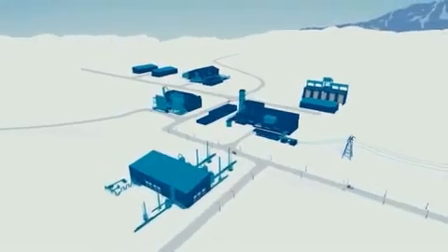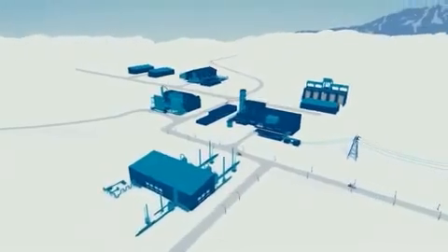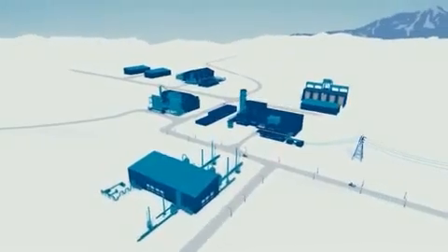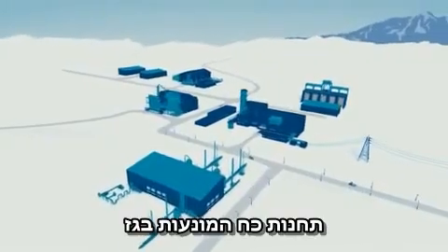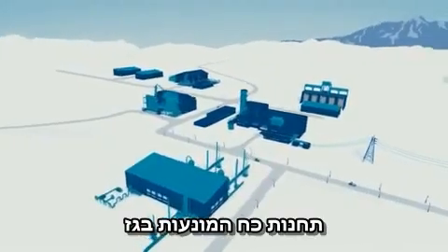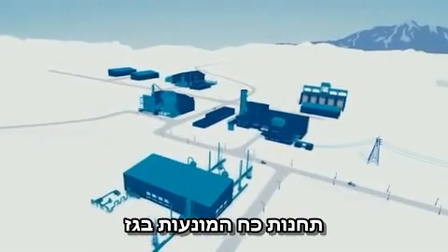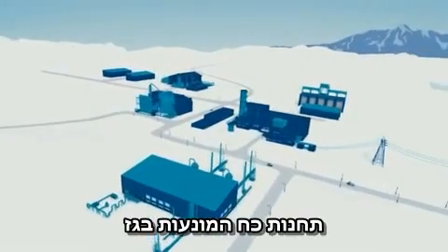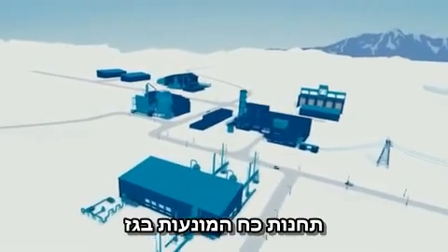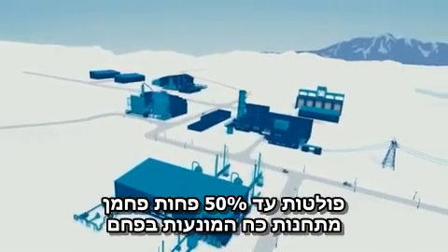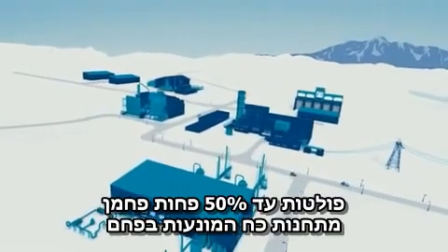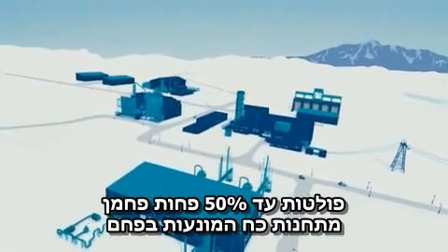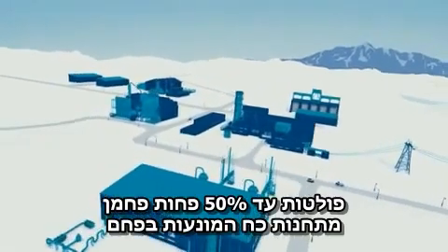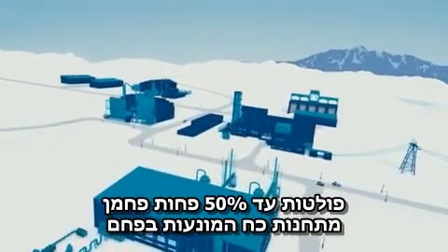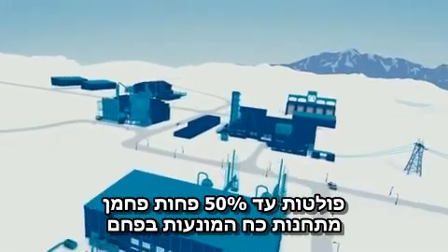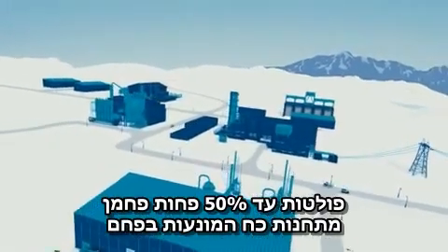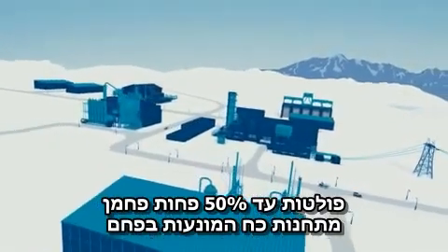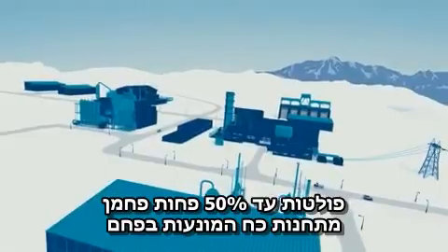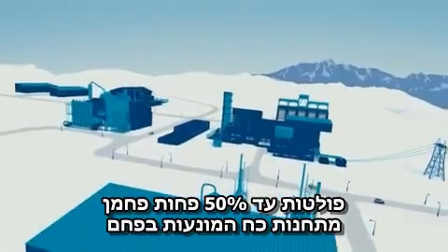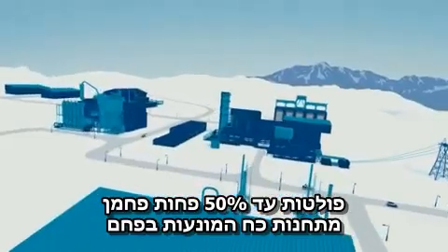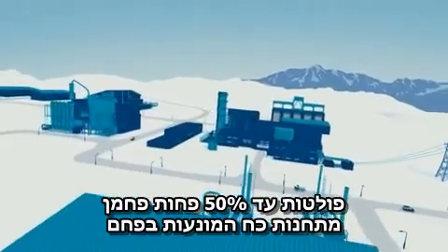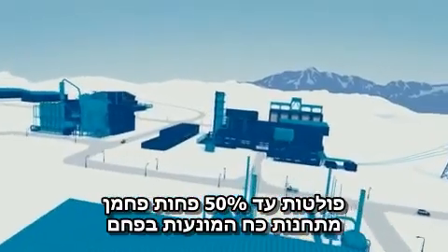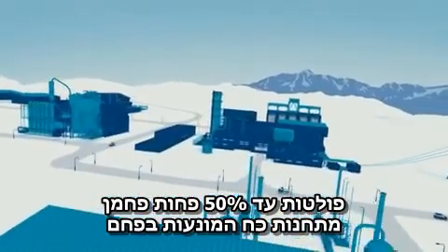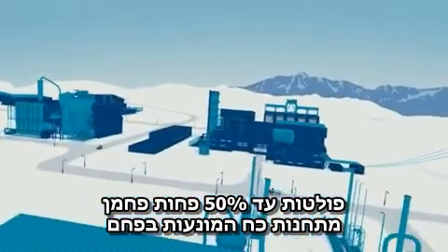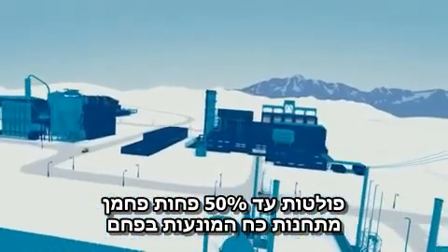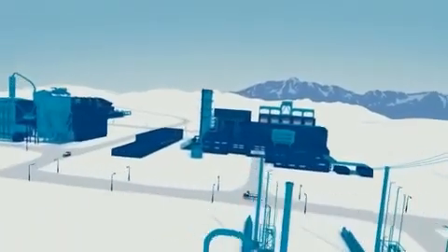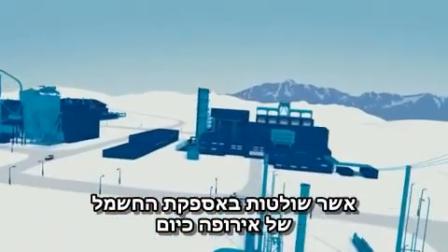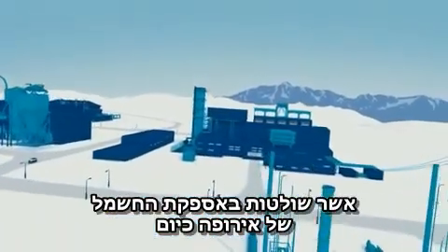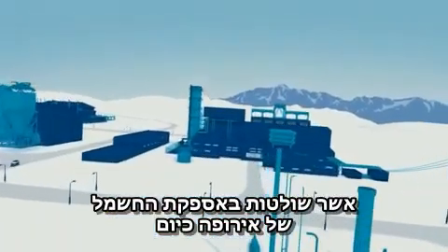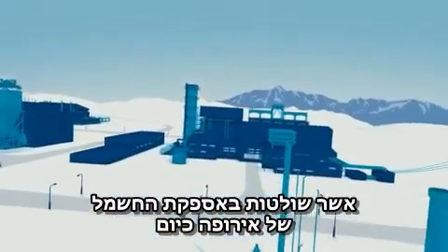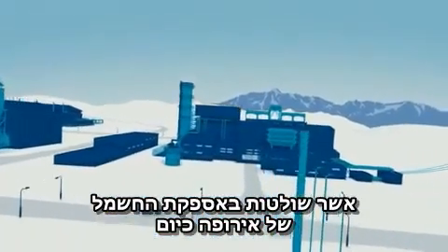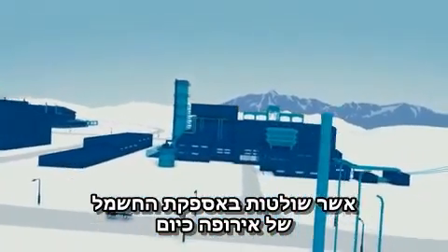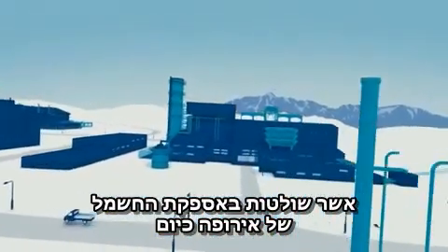Gas-fired power plants have up to 50% lower carbon emissions compared to the coal-fired plants that dominate Europe's electricity supply today.